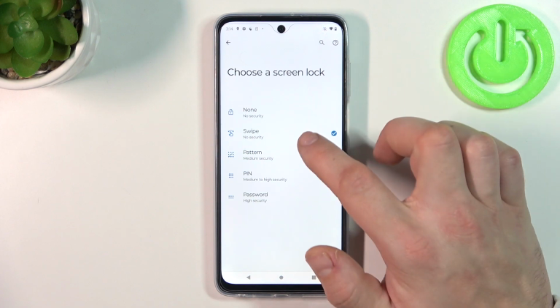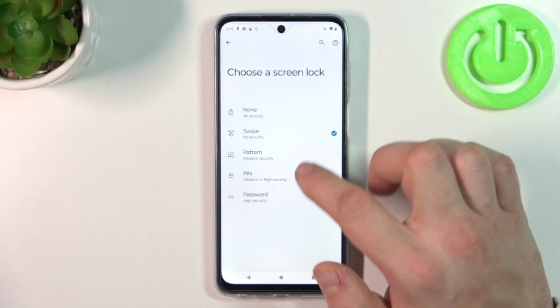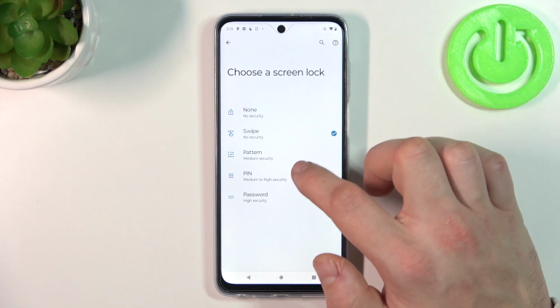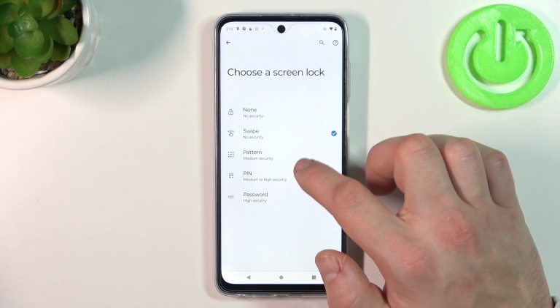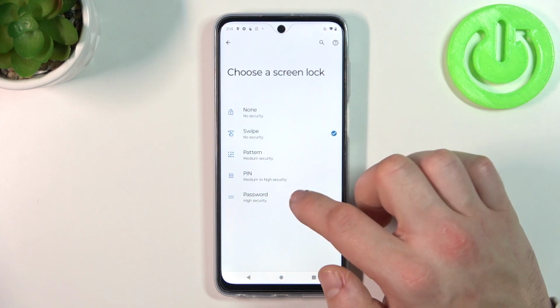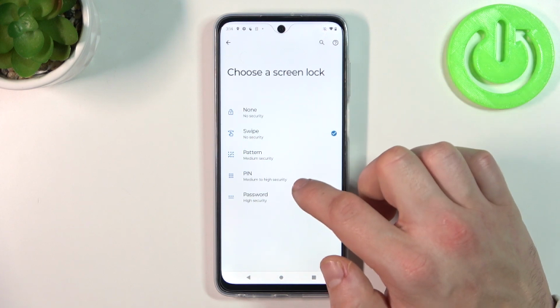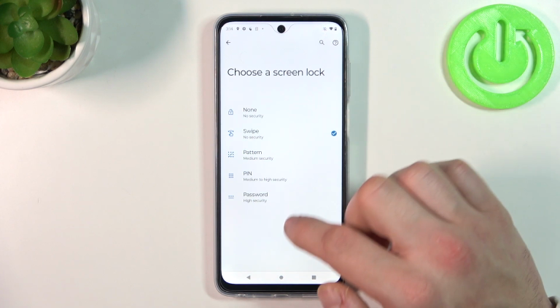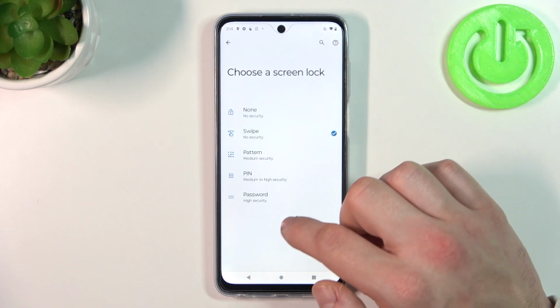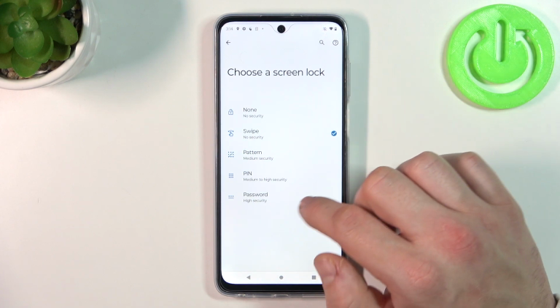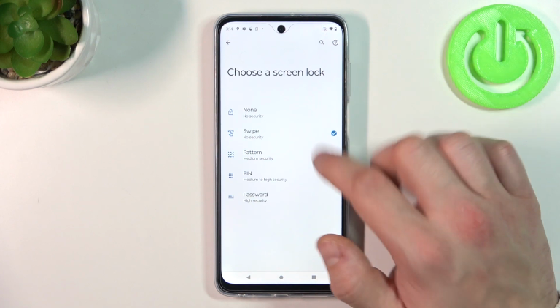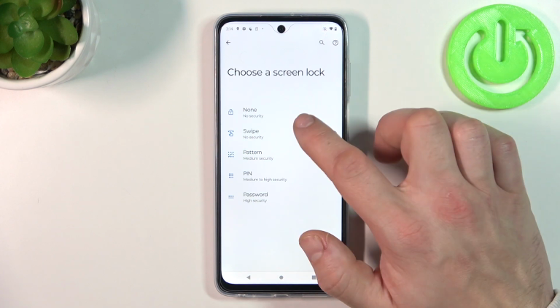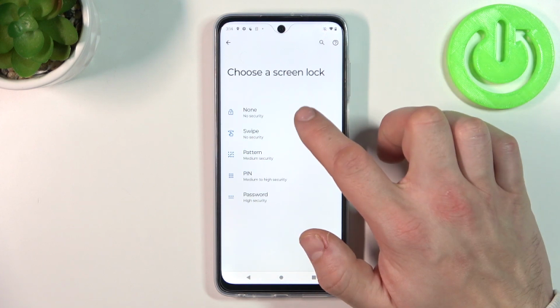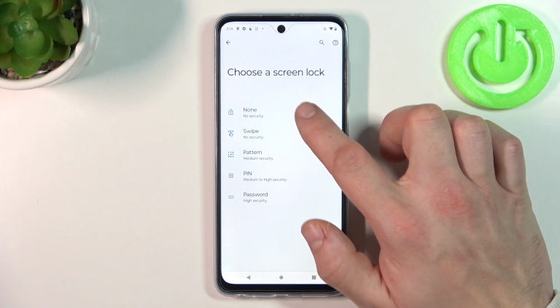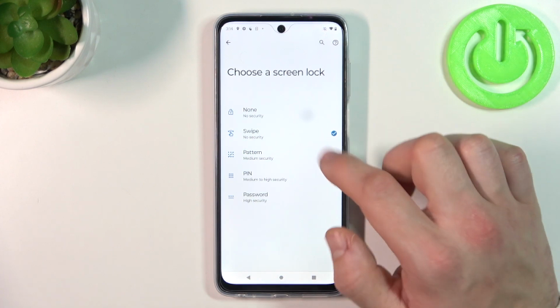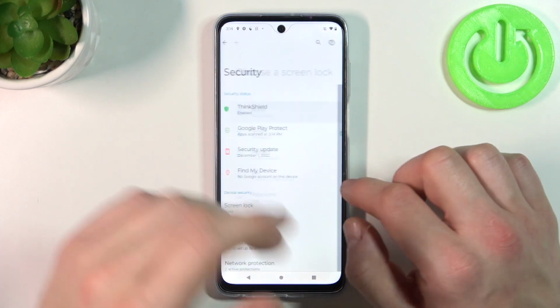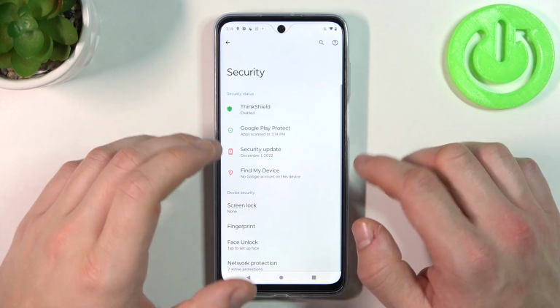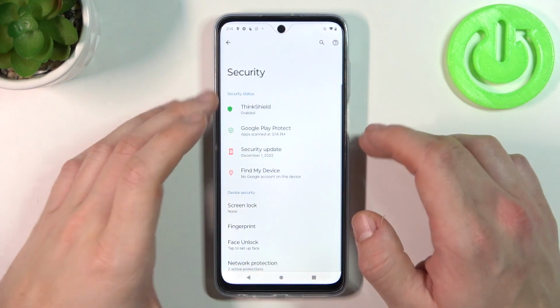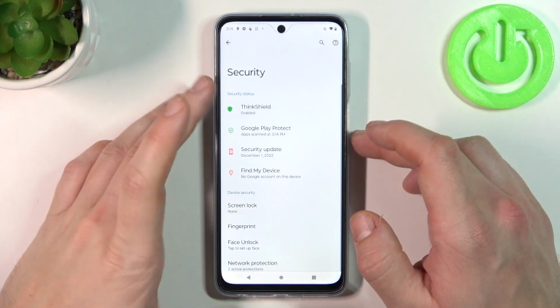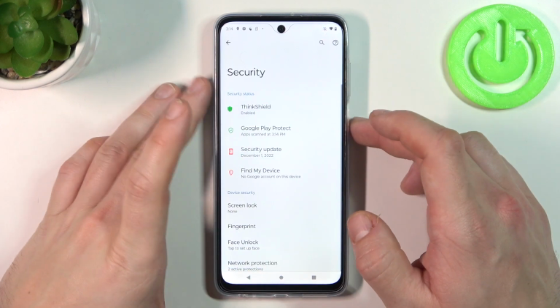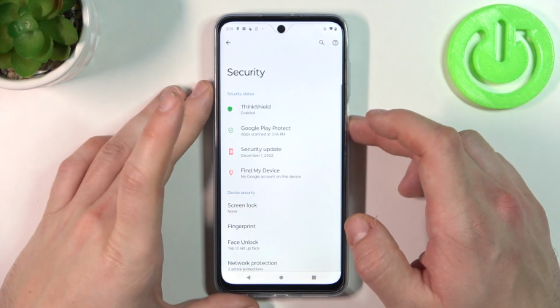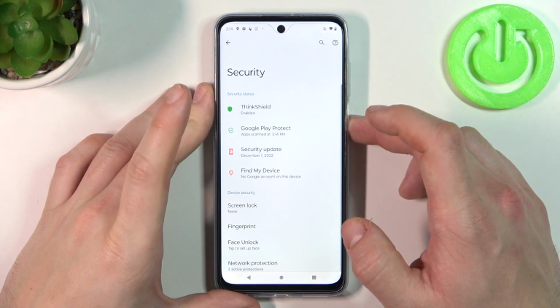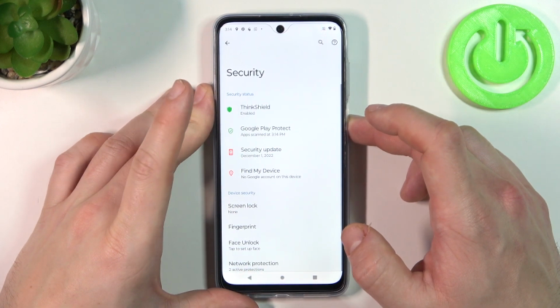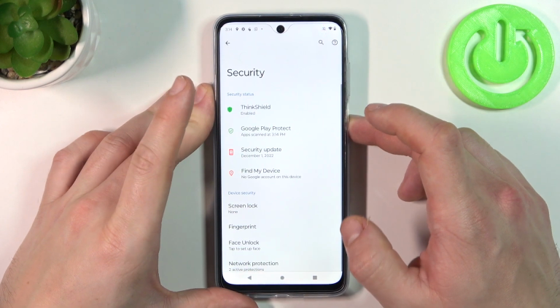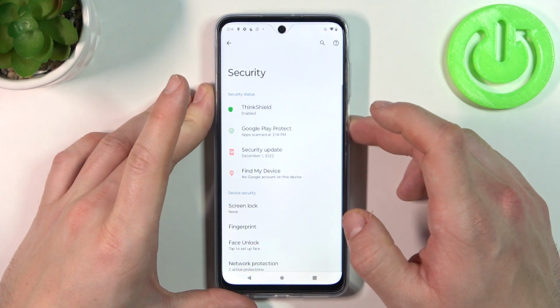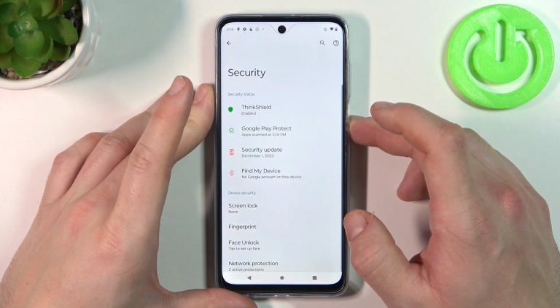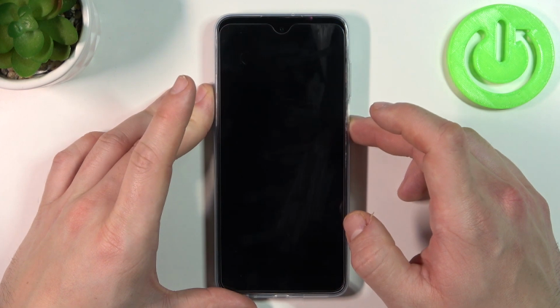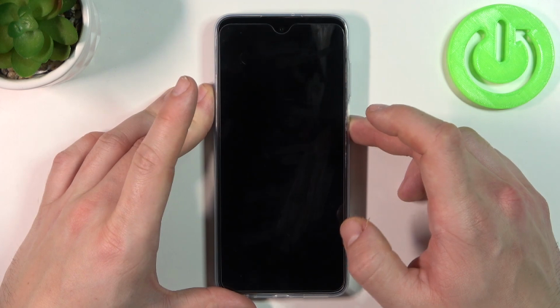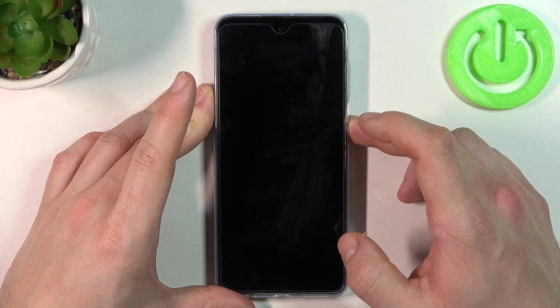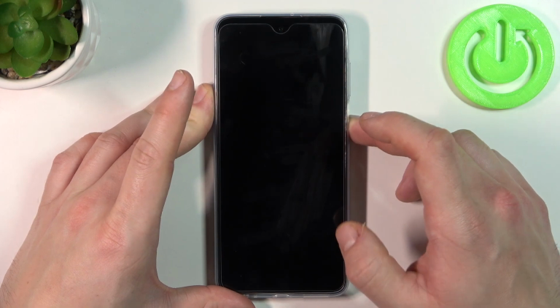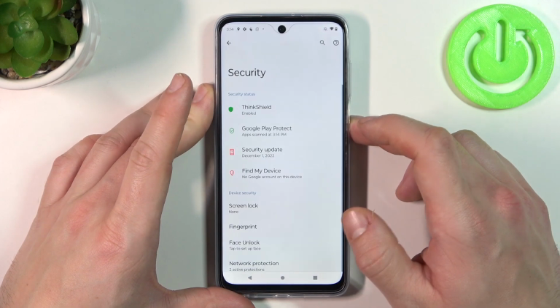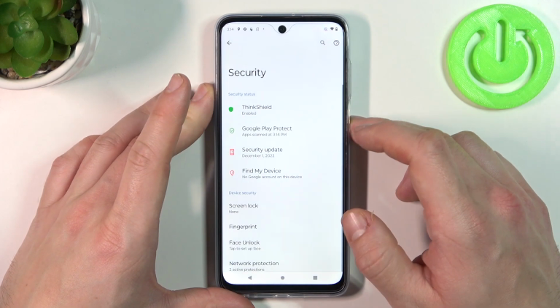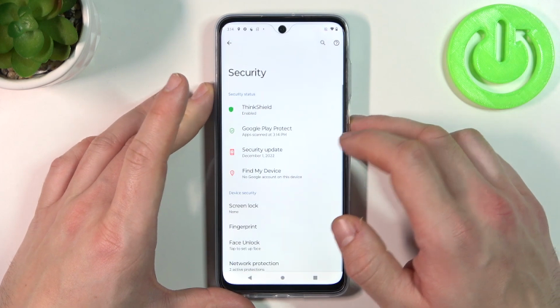None, swipe, pattern, pin, and password. We are going to use each one of them to unlock the phone, and let's start with none.